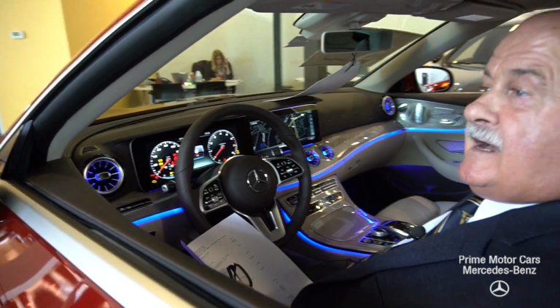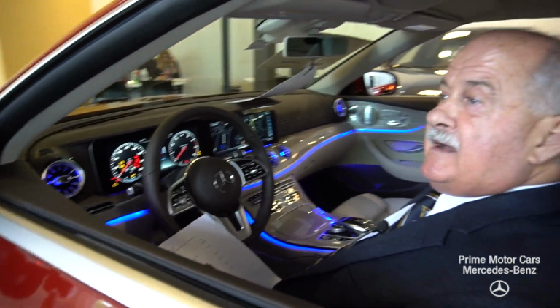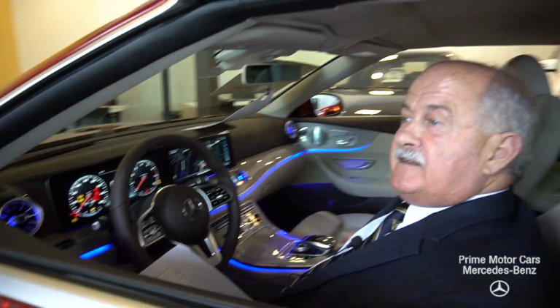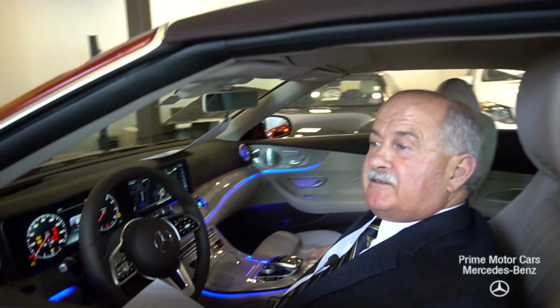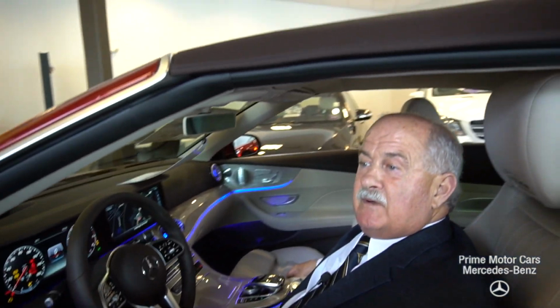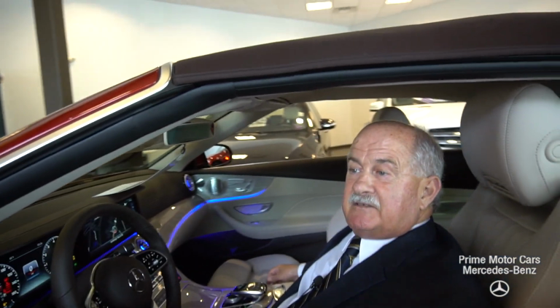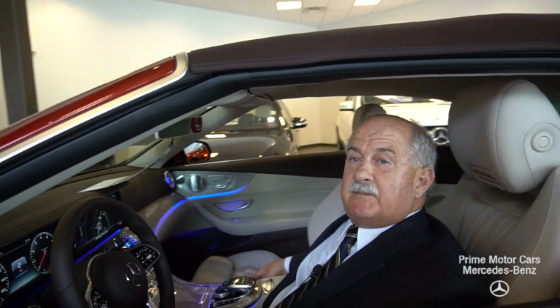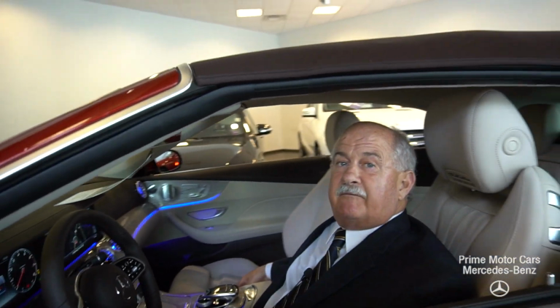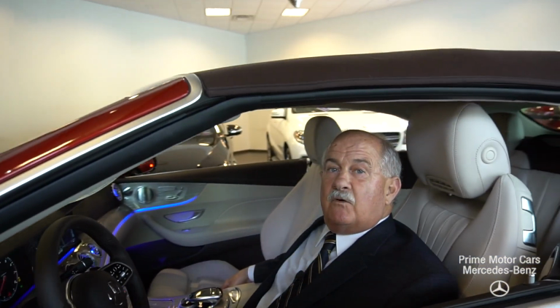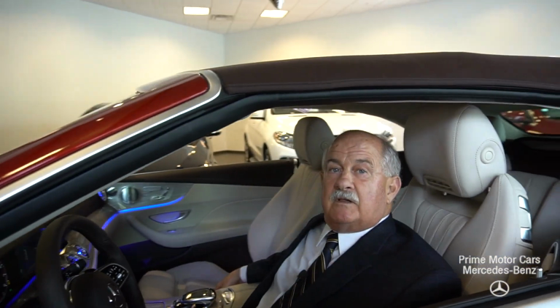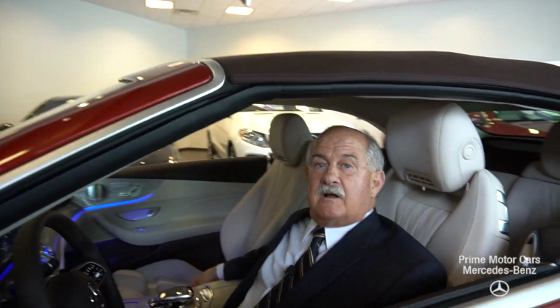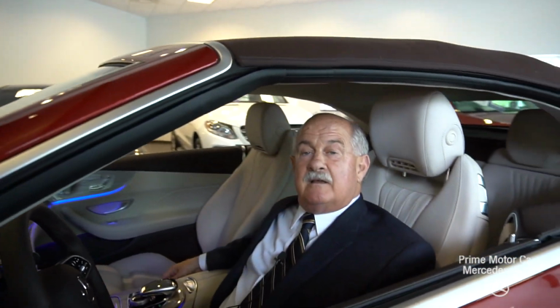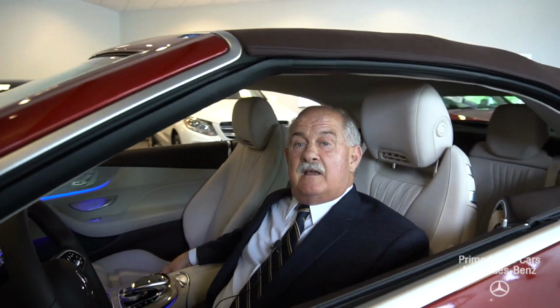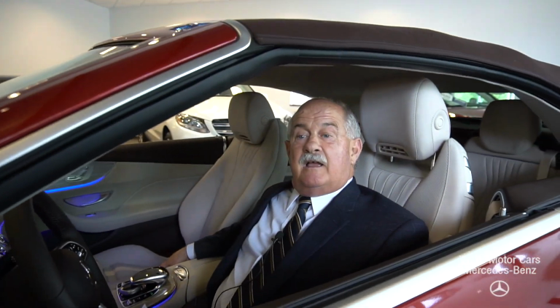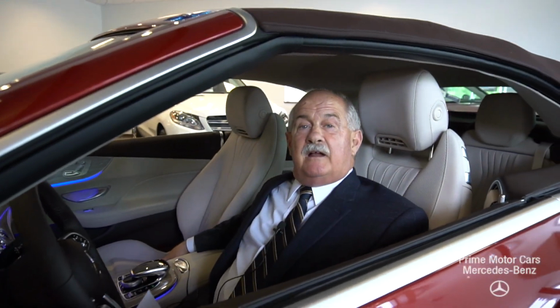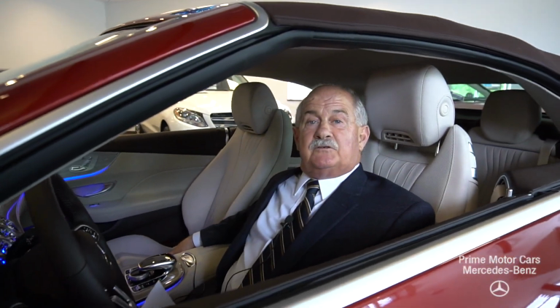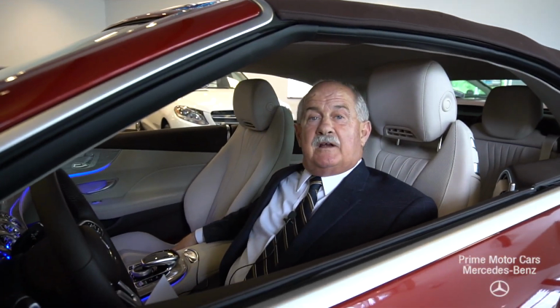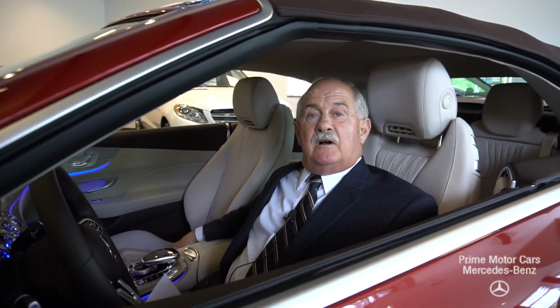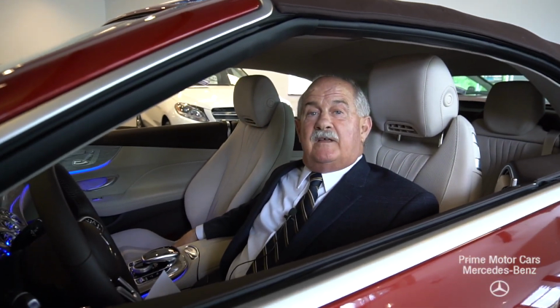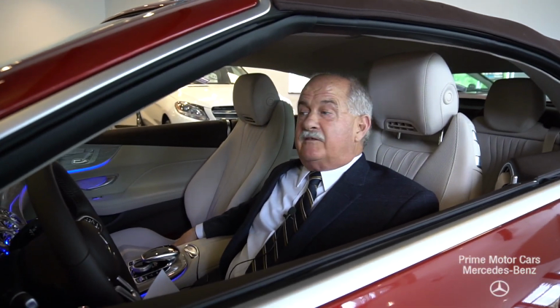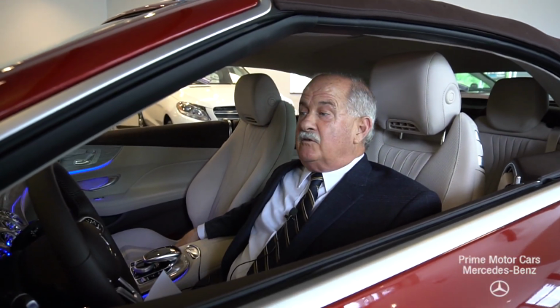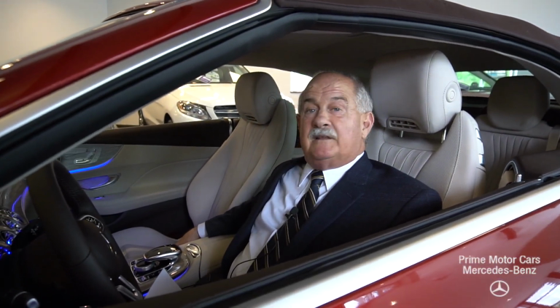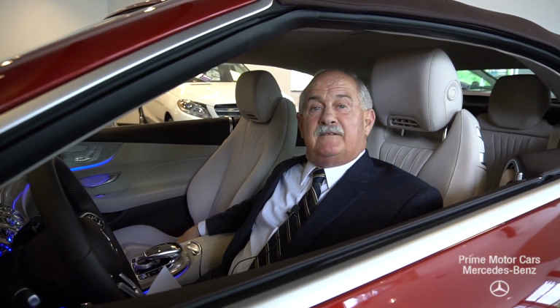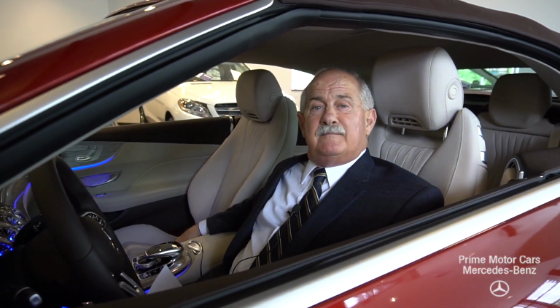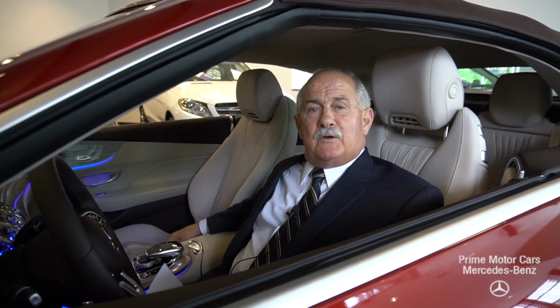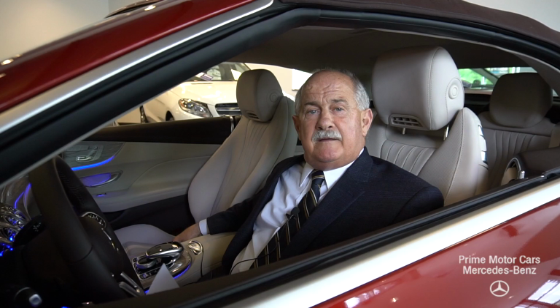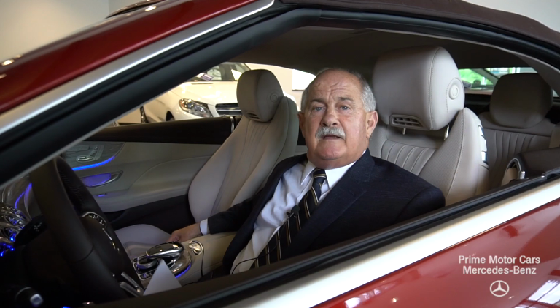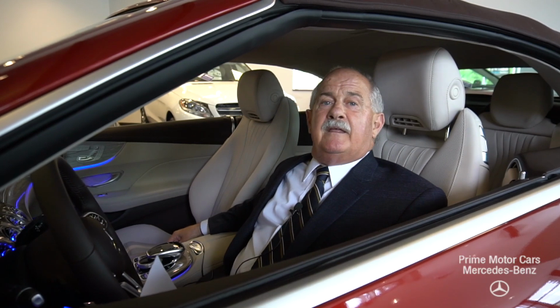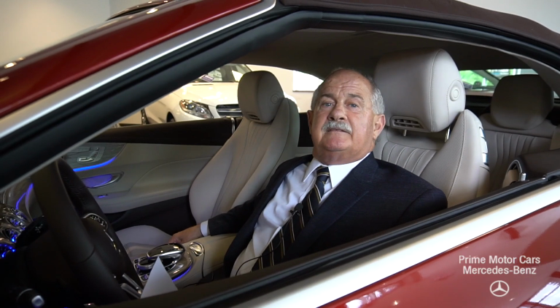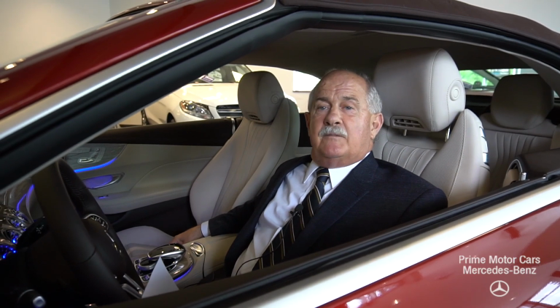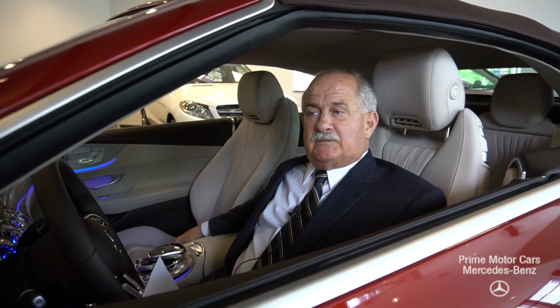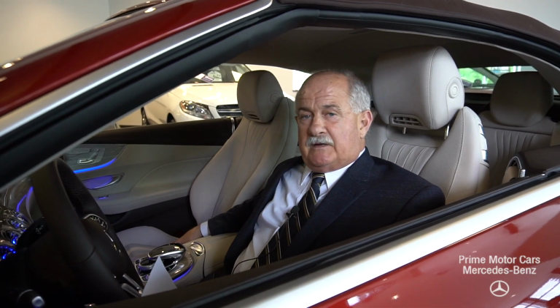I did get your message about four o'clock and I'll try to contact you at that time. Thanks very much, Mike.